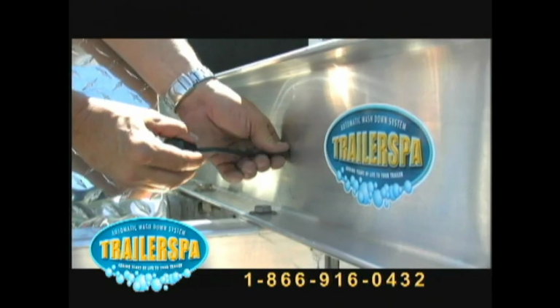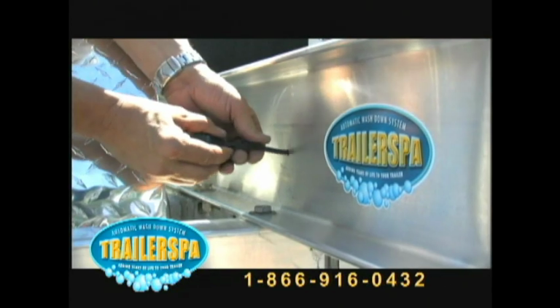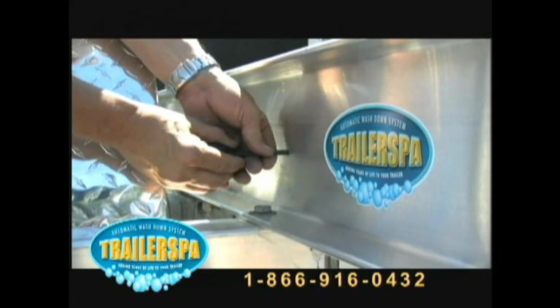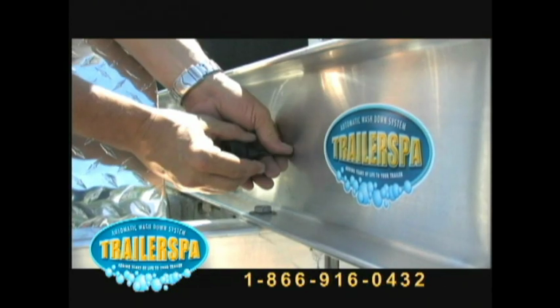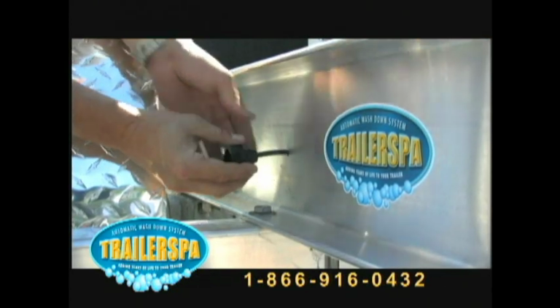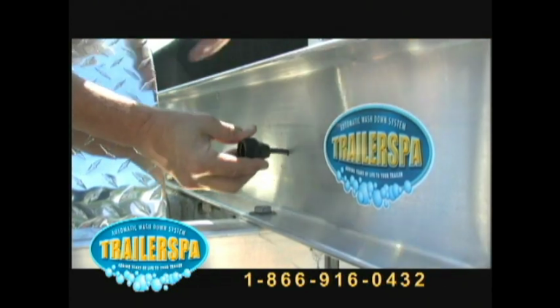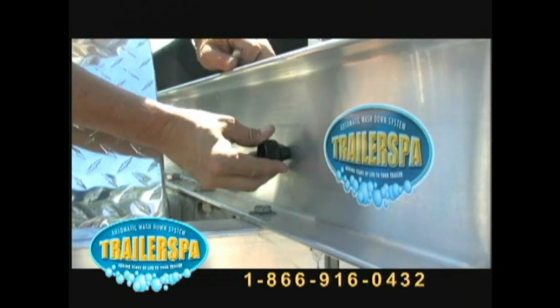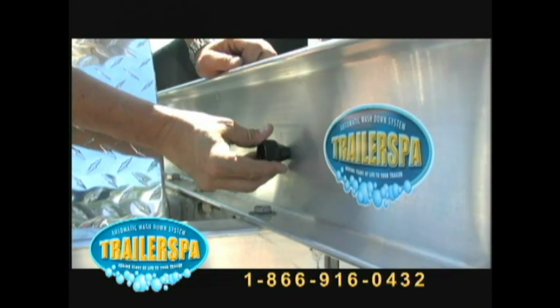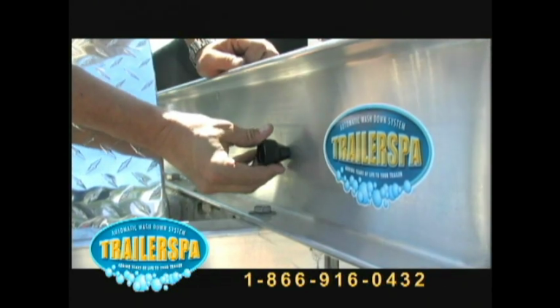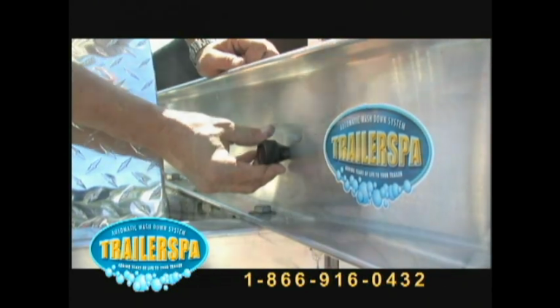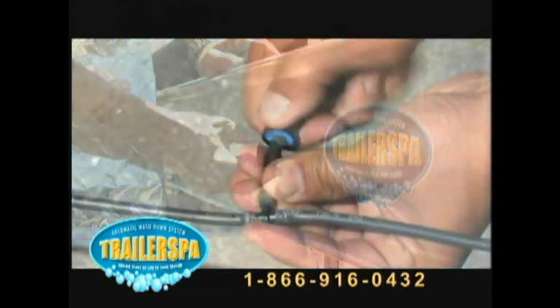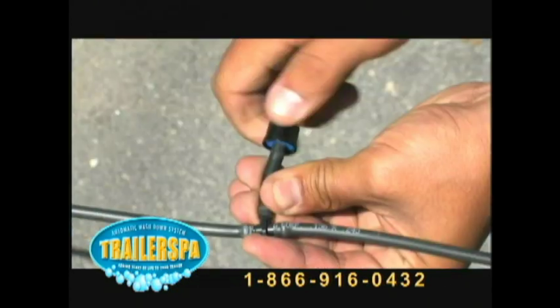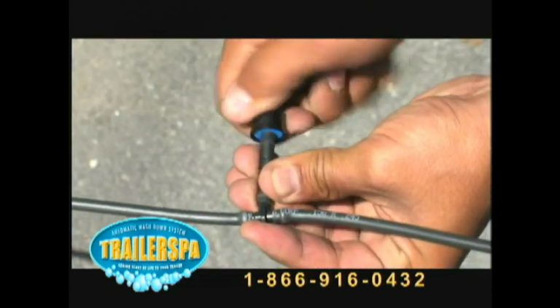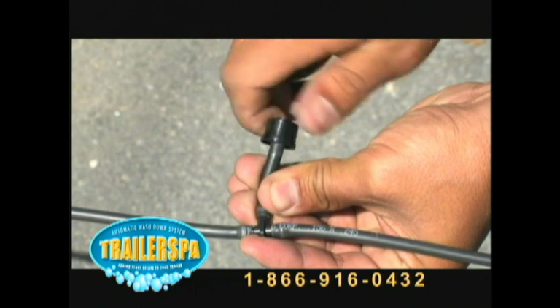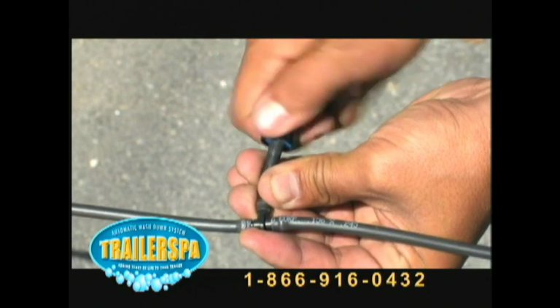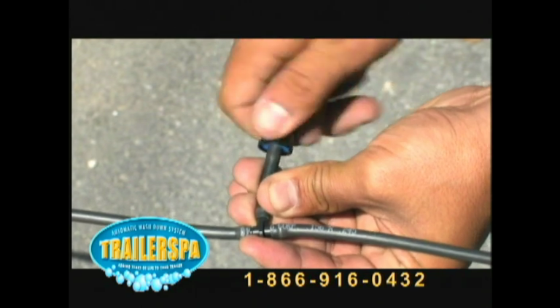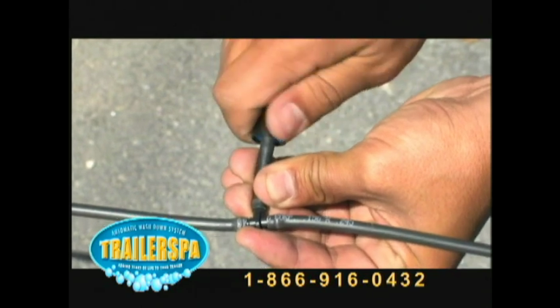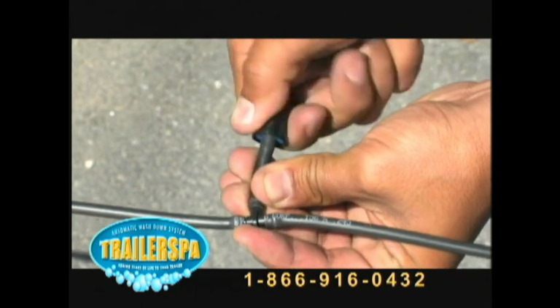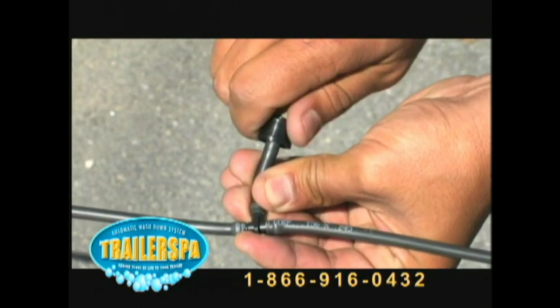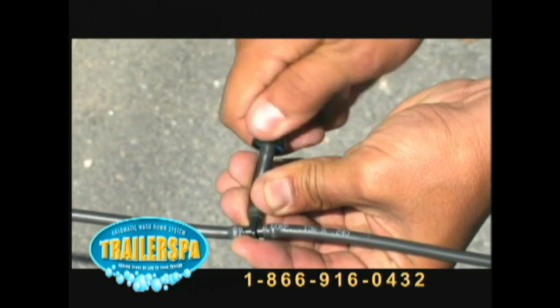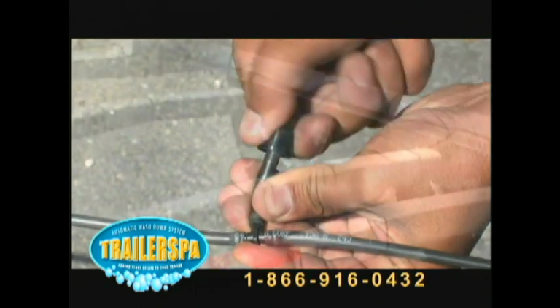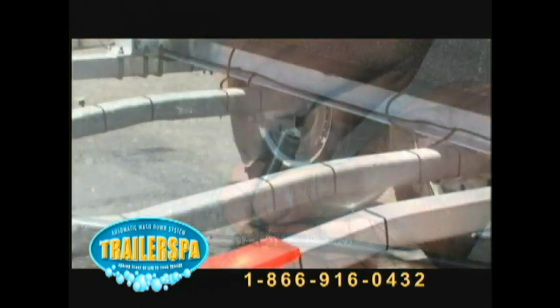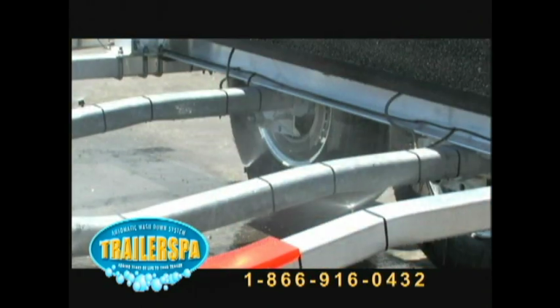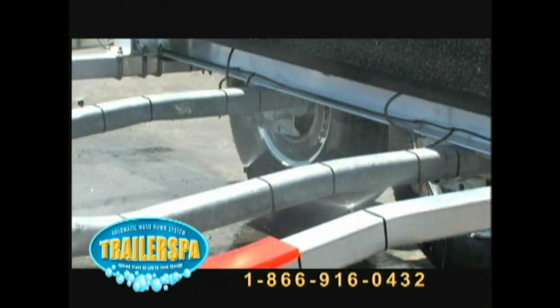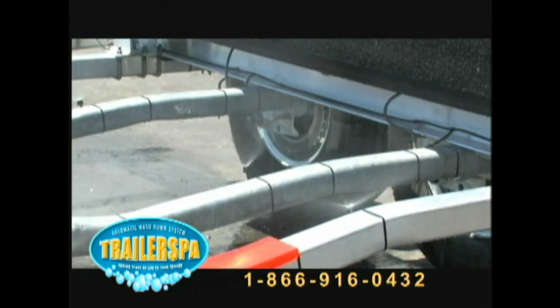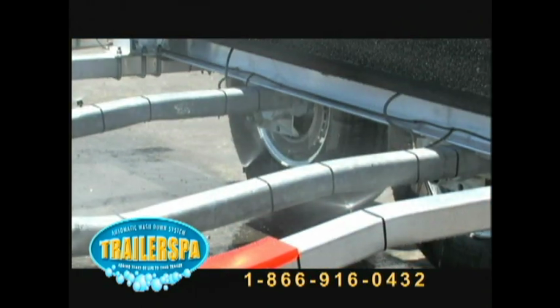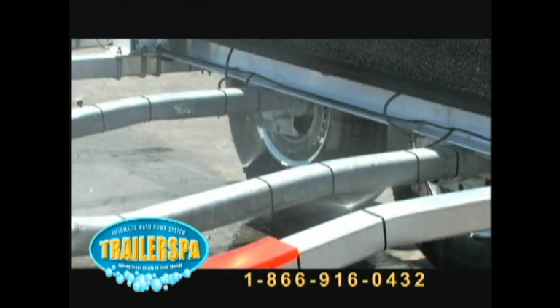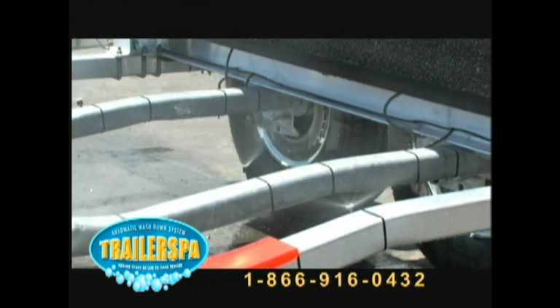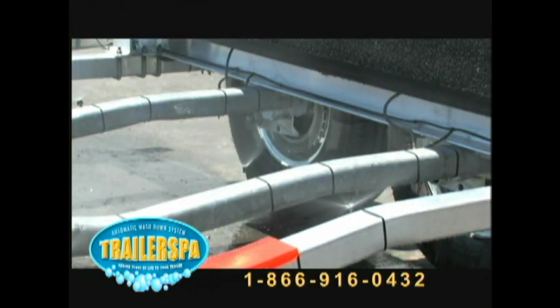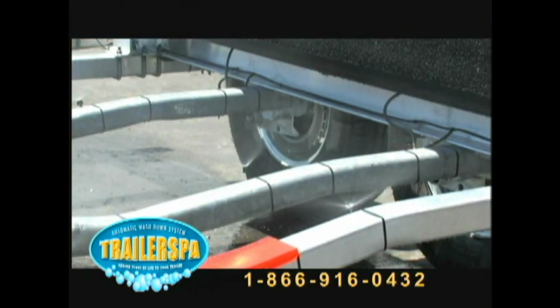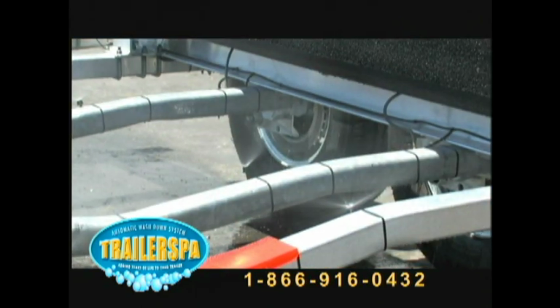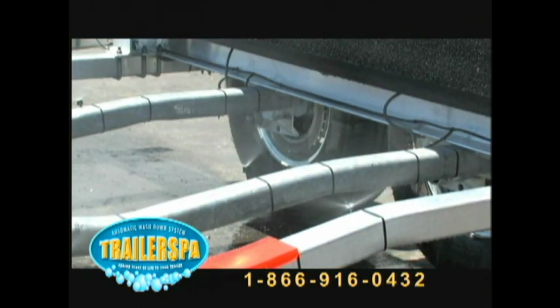Trailer Spa comes with heavy duty tubing and patented spray heads for a custom installation on any make or size trailer.